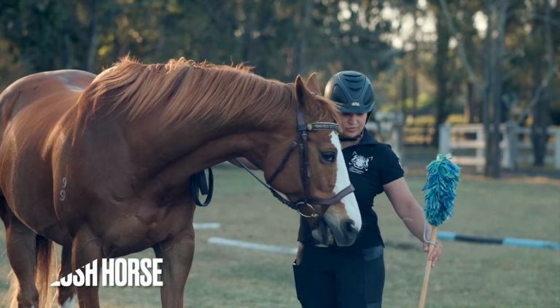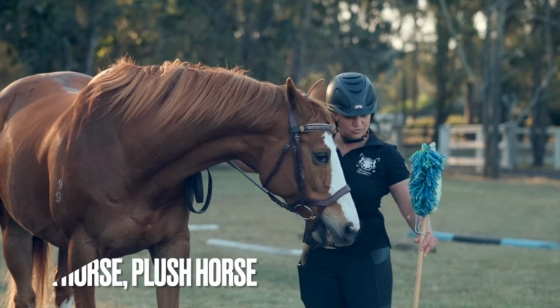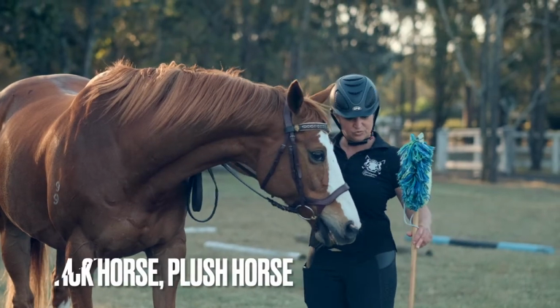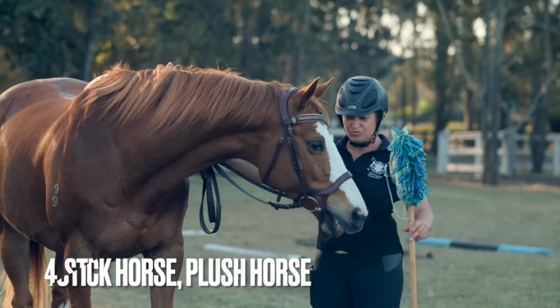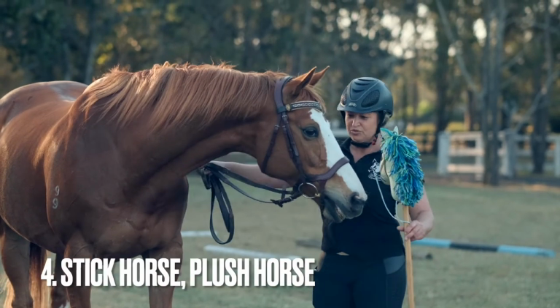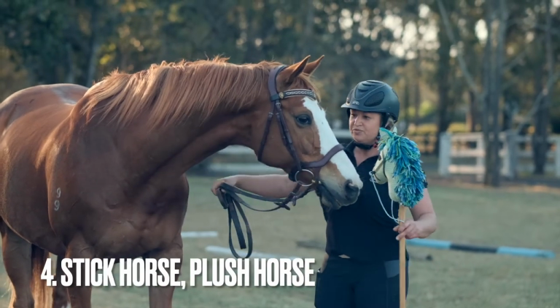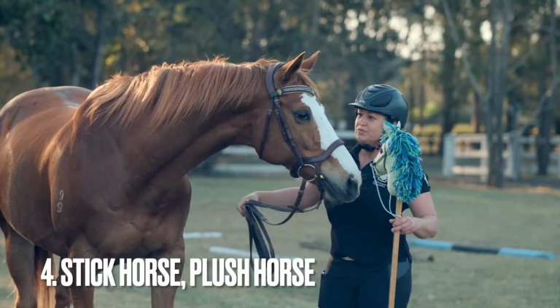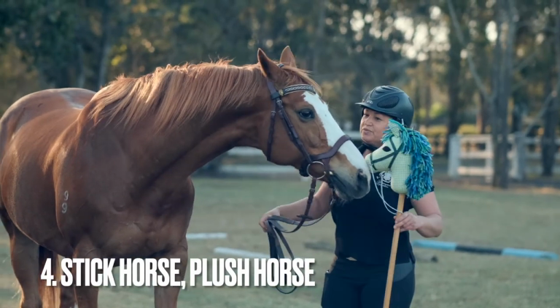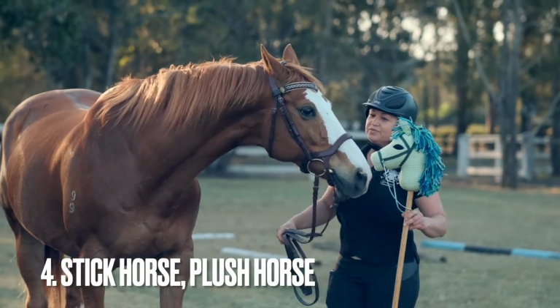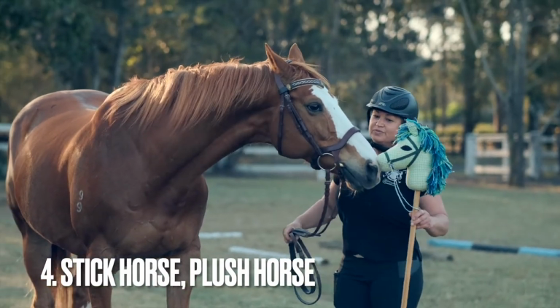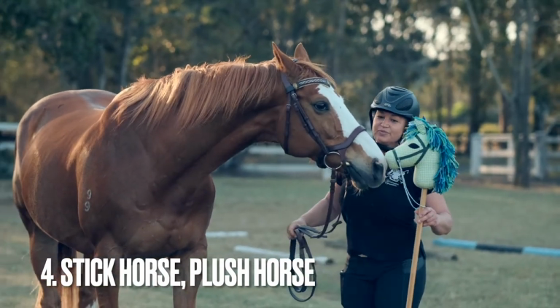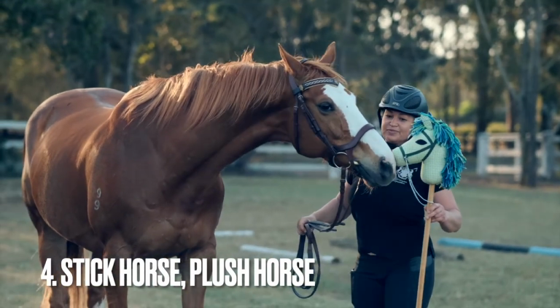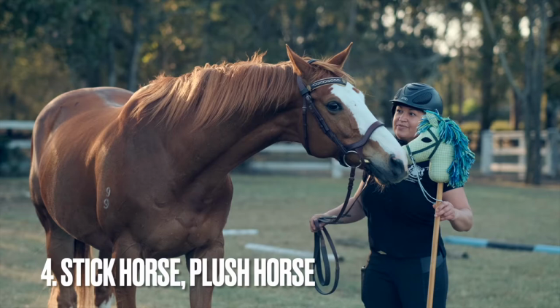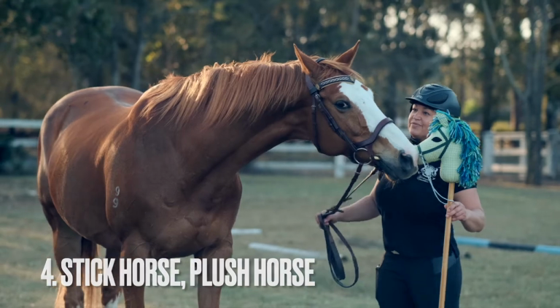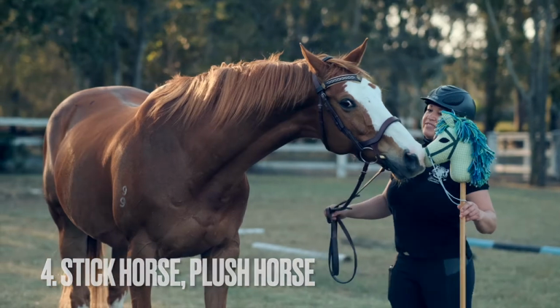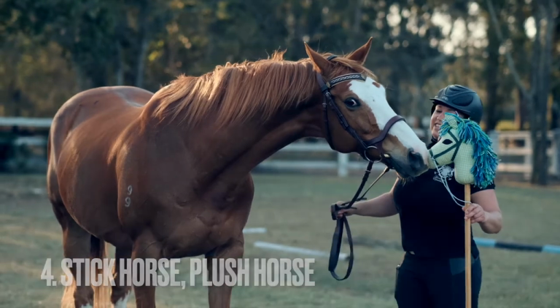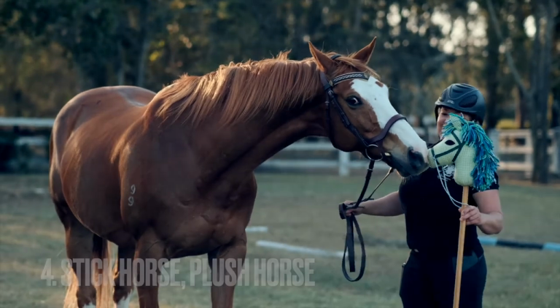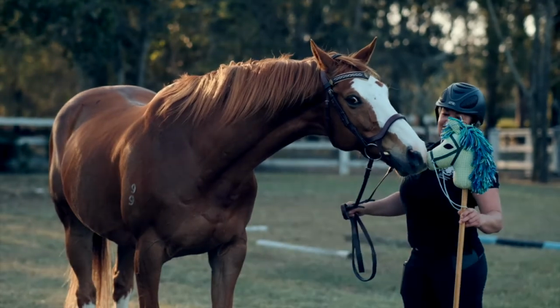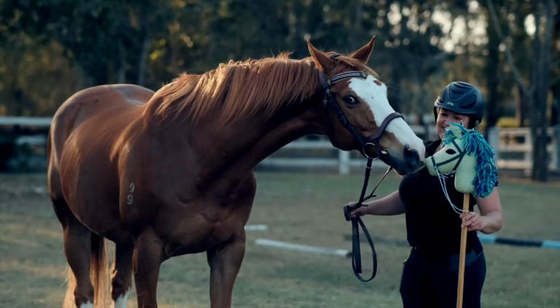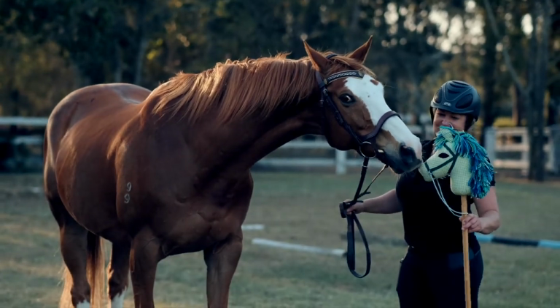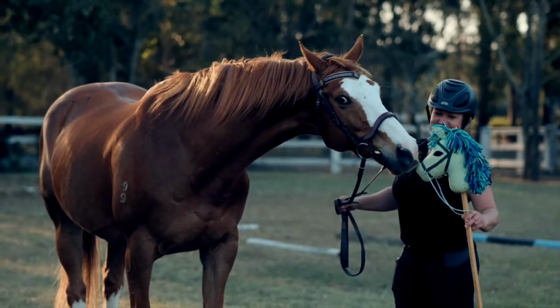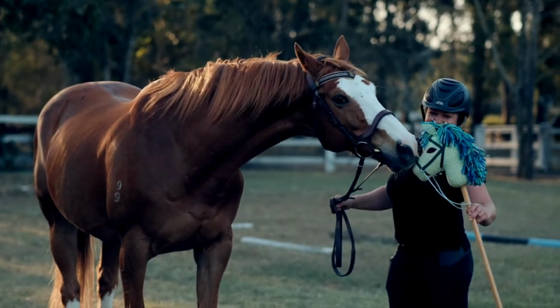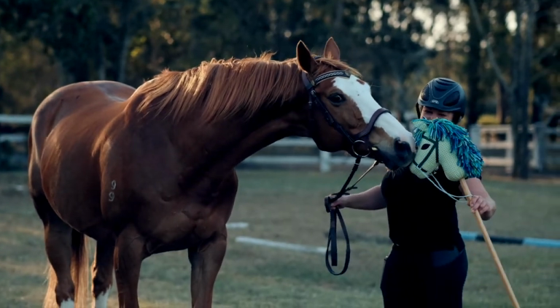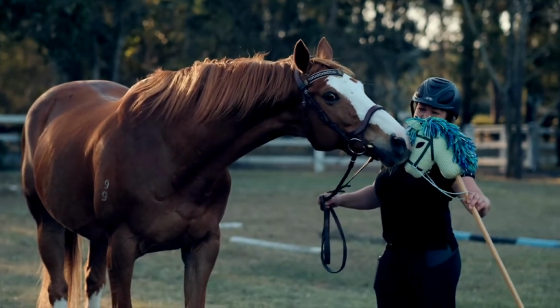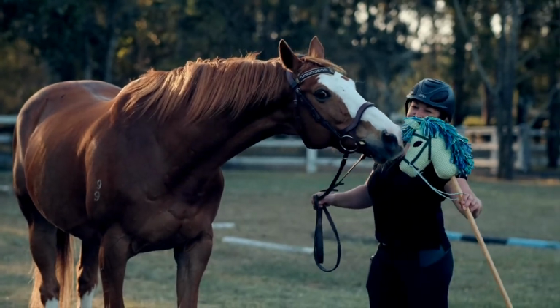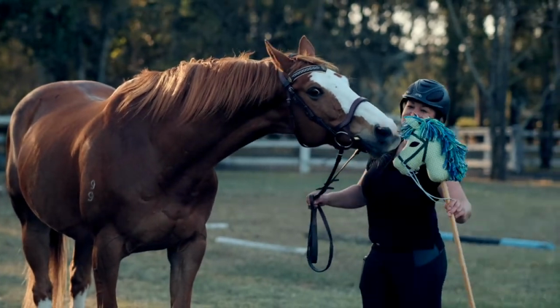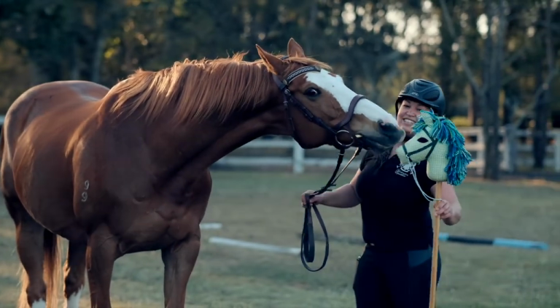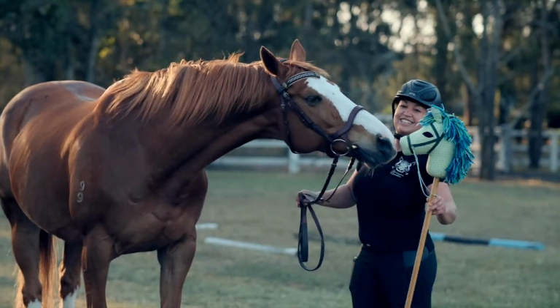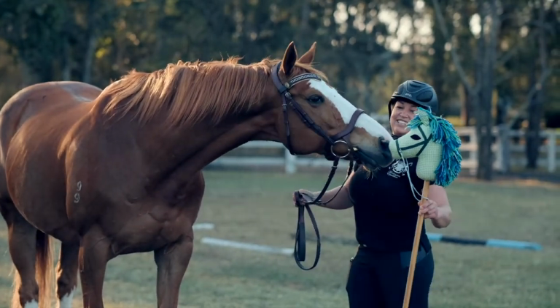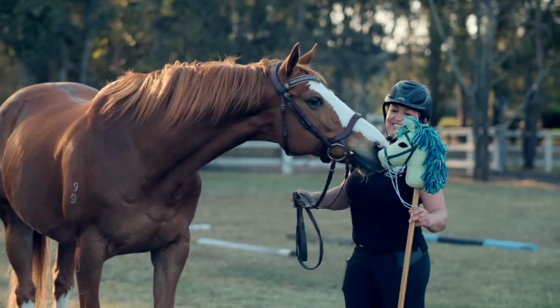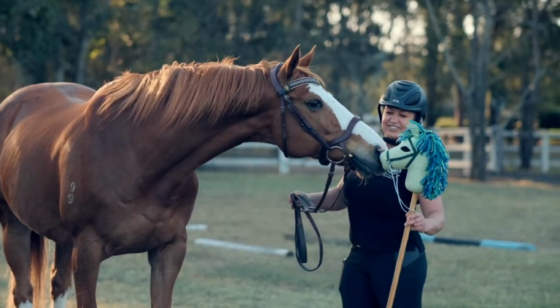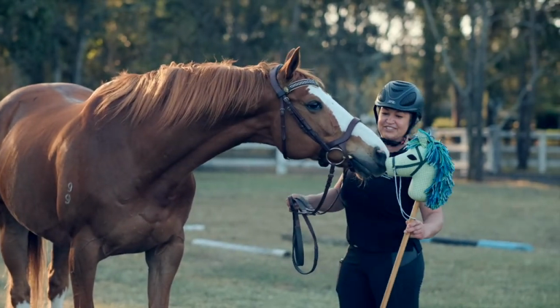Fake horse. It's better when you have a third person assisting you and holding the plush toy, but well, we didn't have one this time.